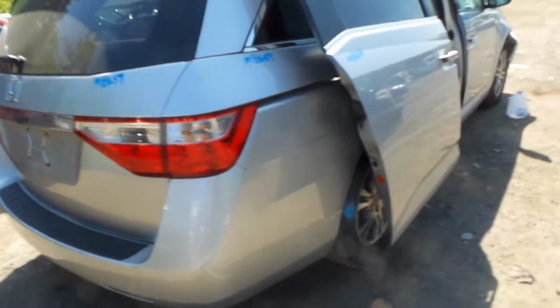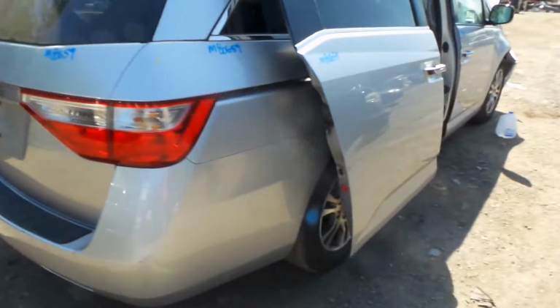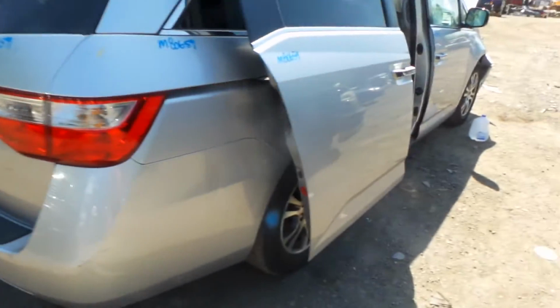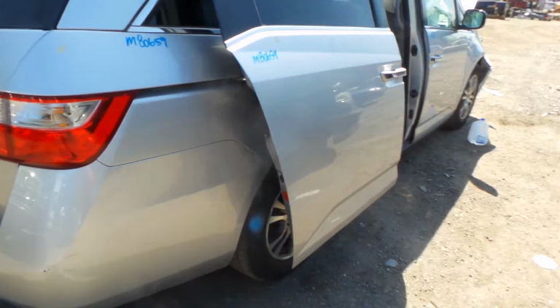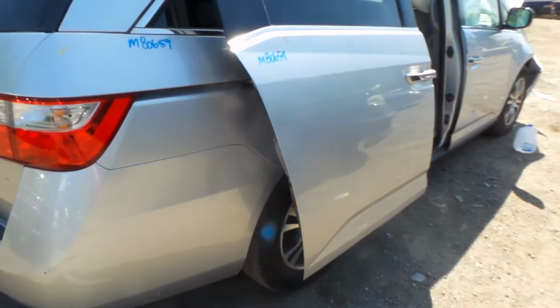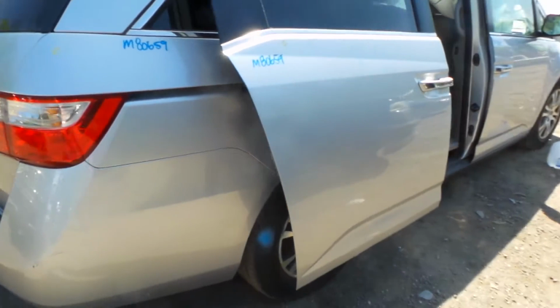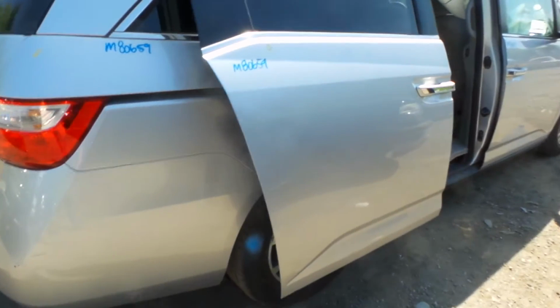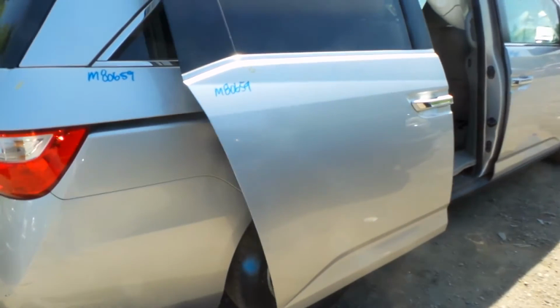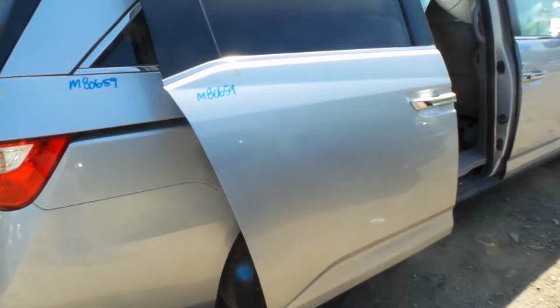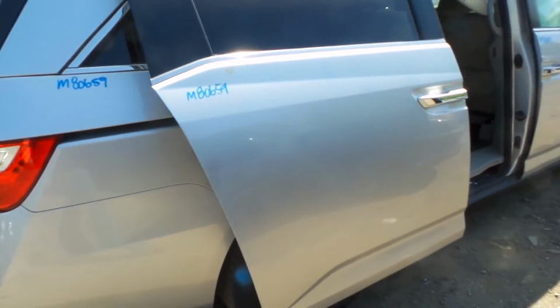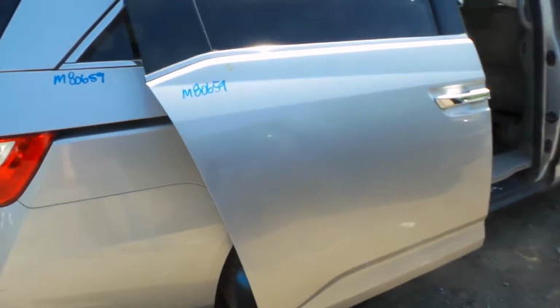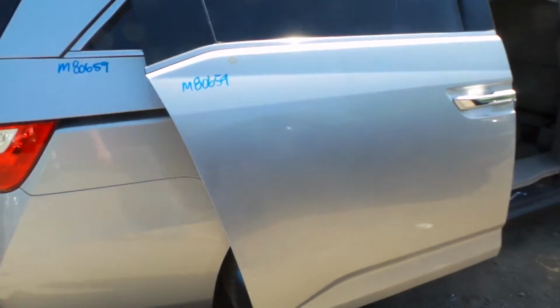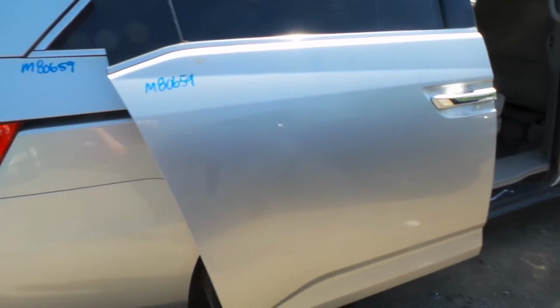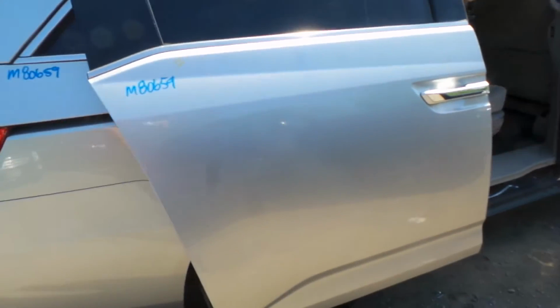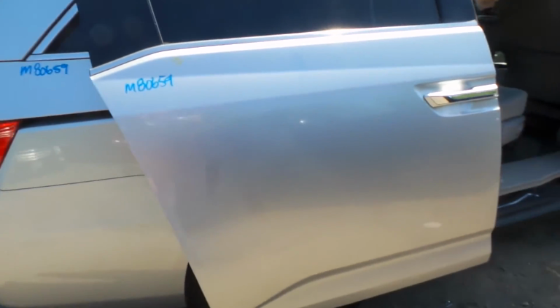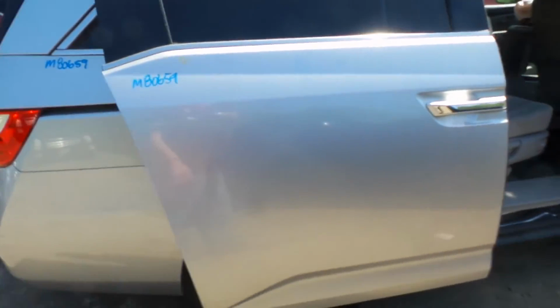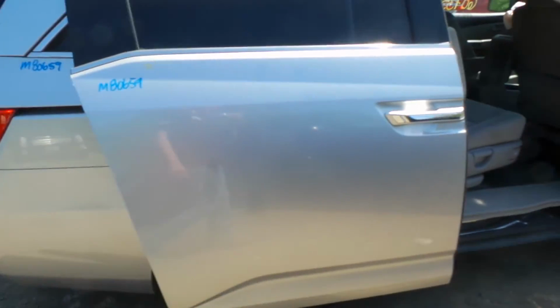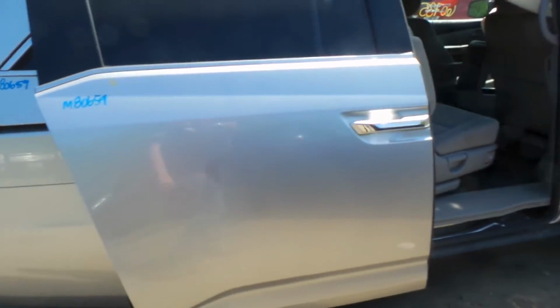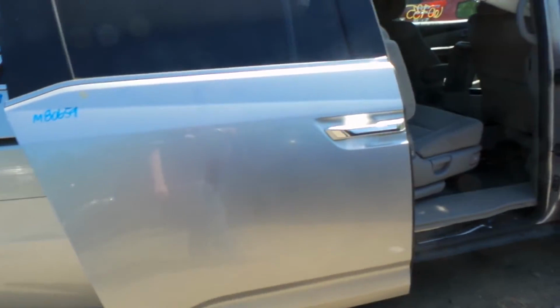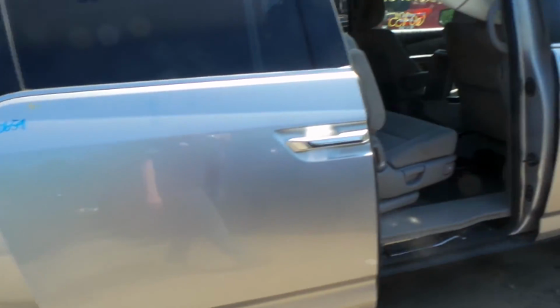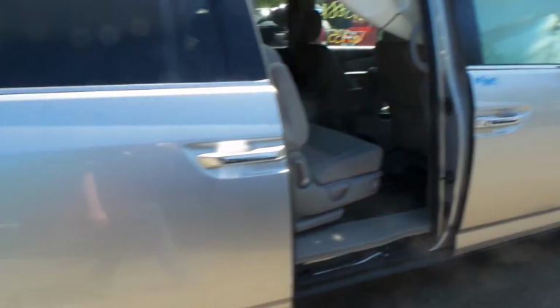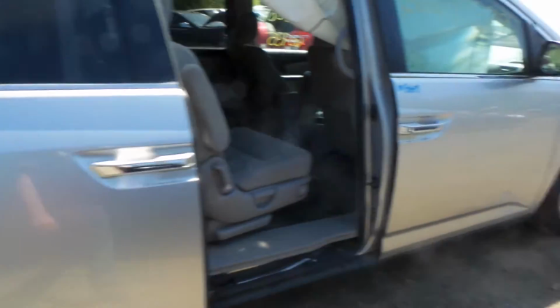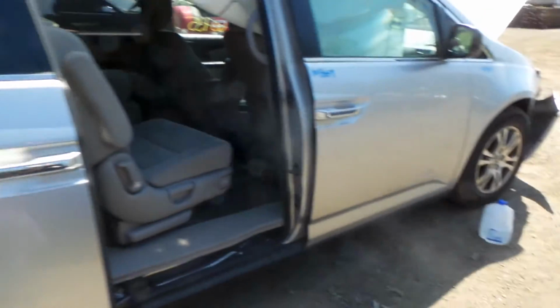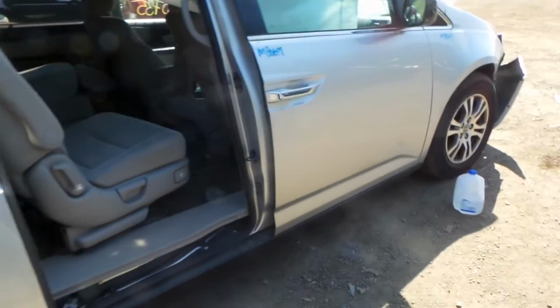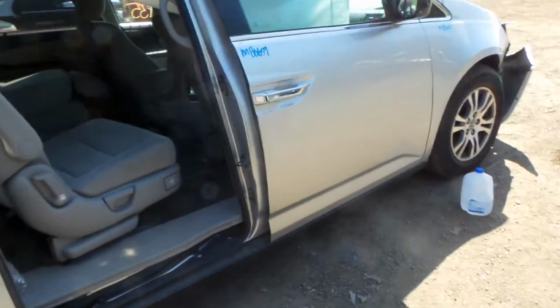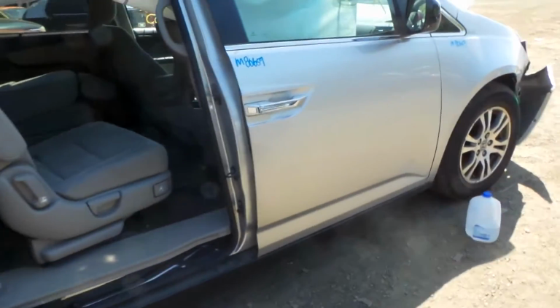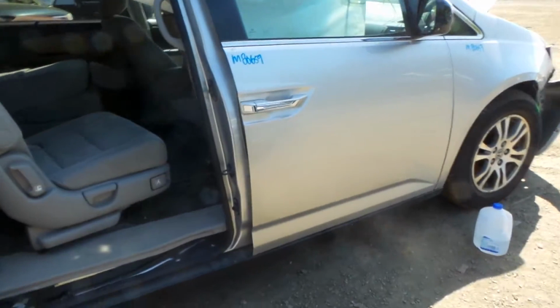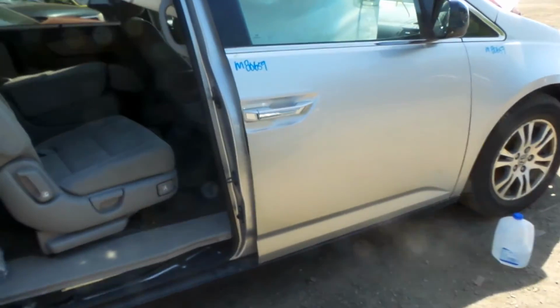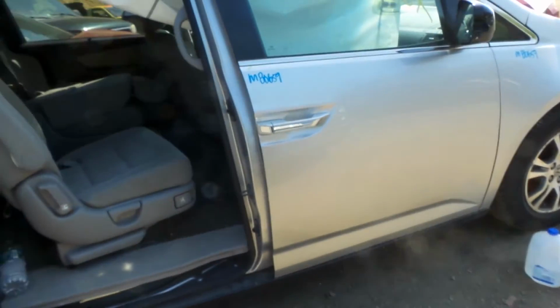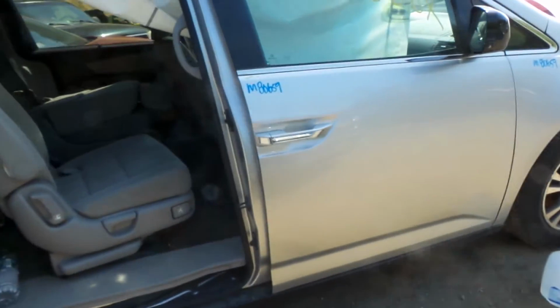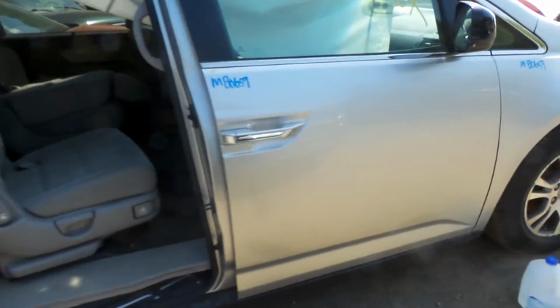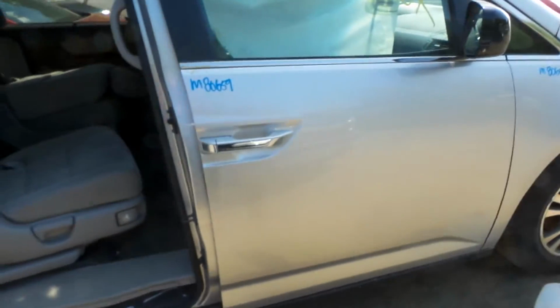Around the other side we do have another good sliding door. Insurance quality front door.